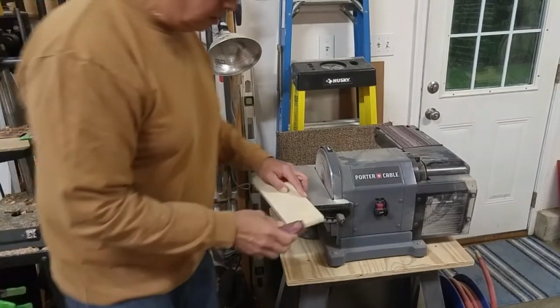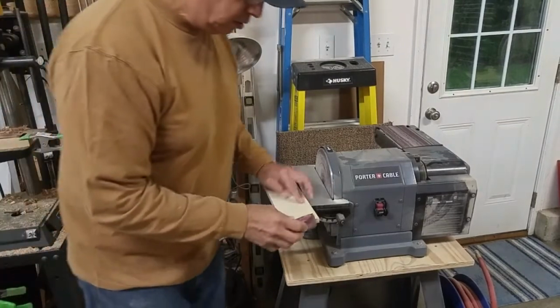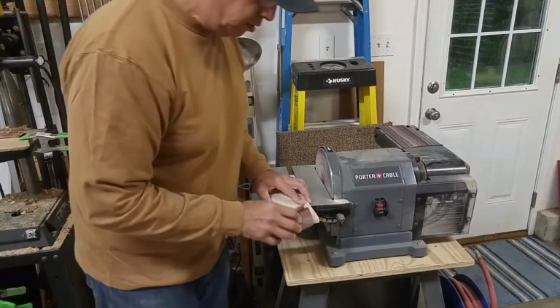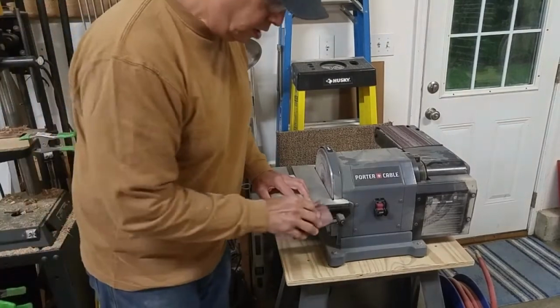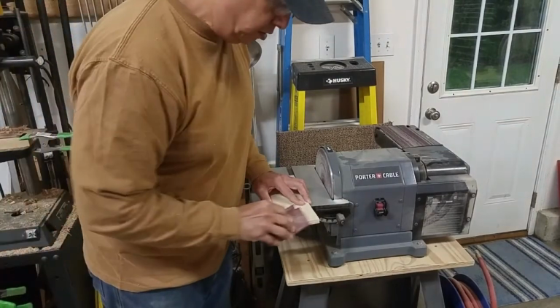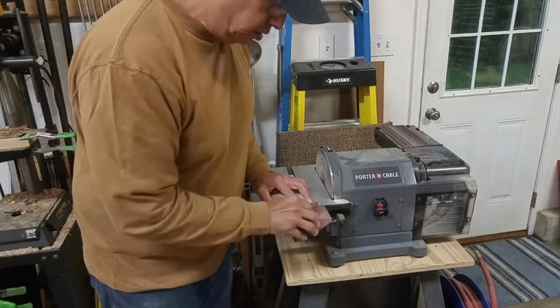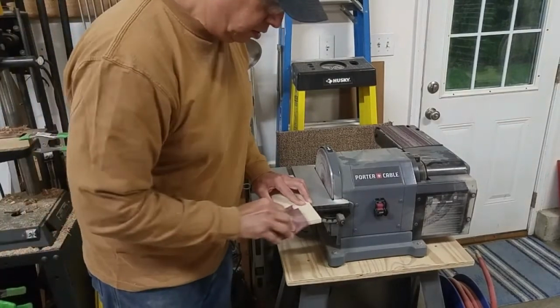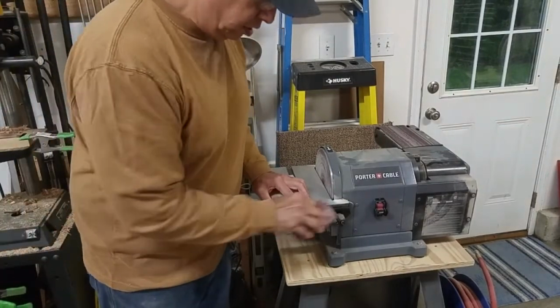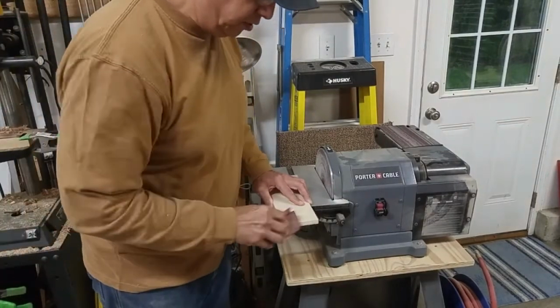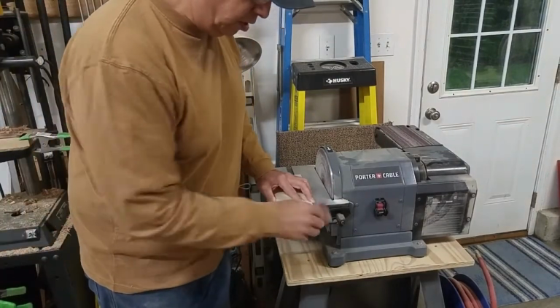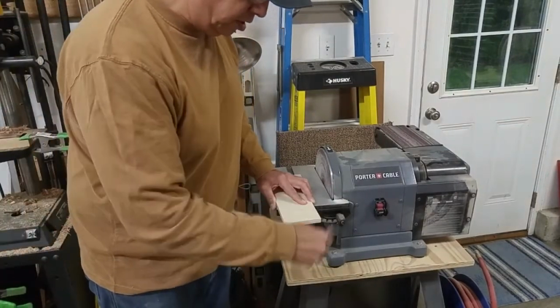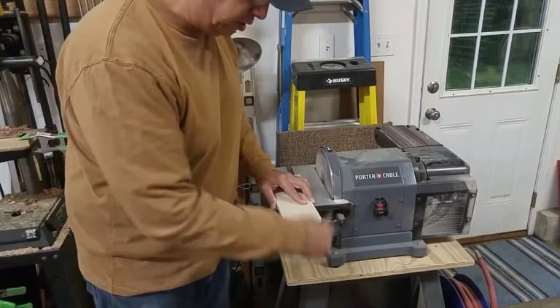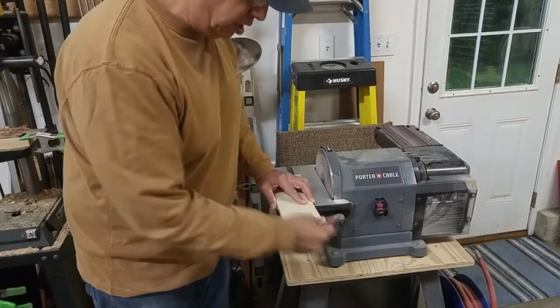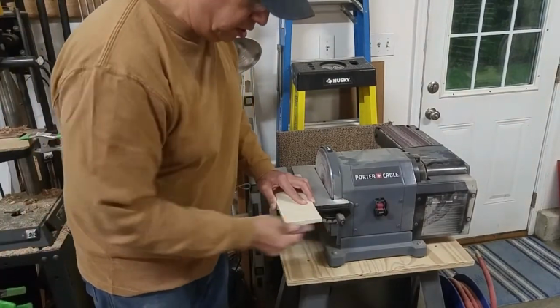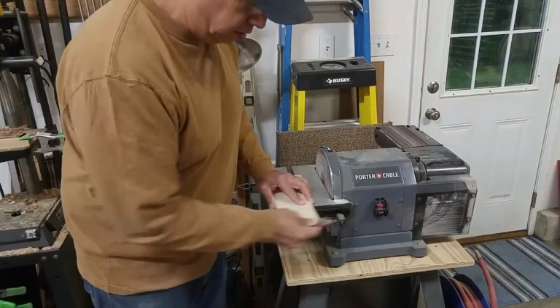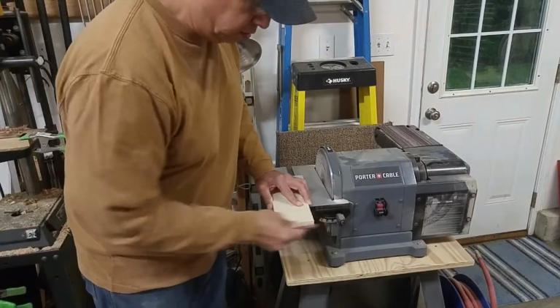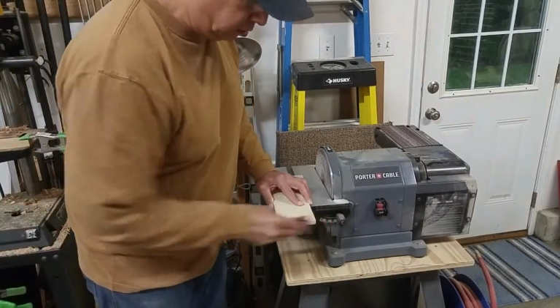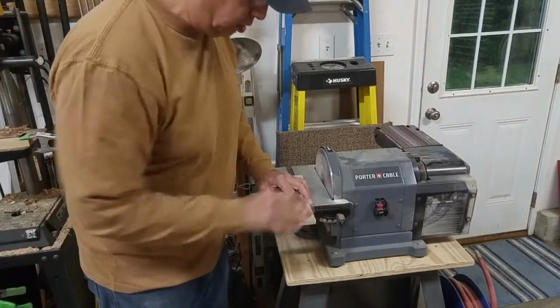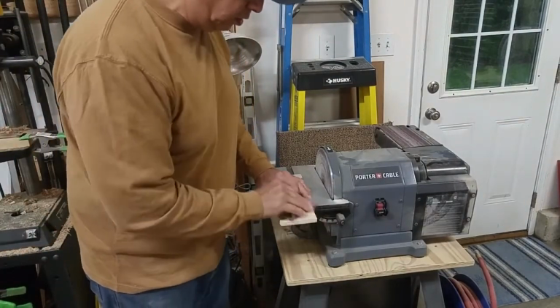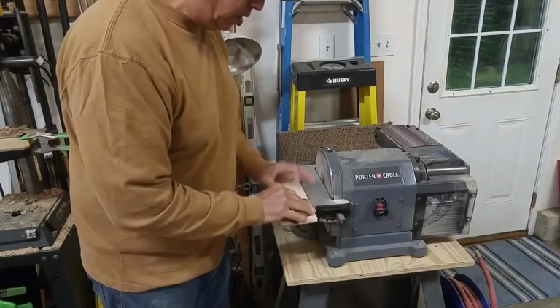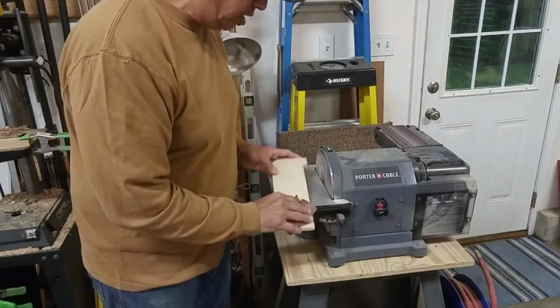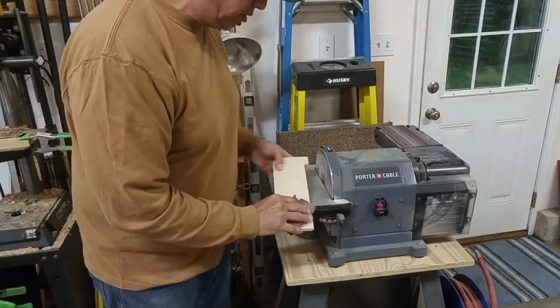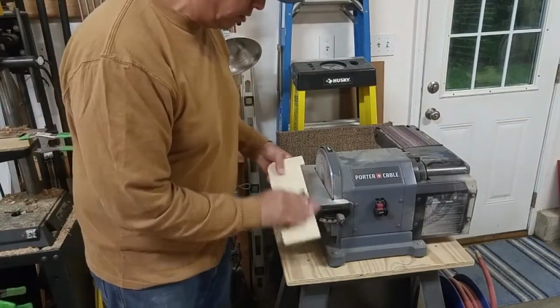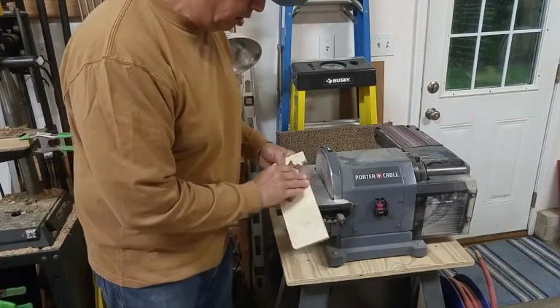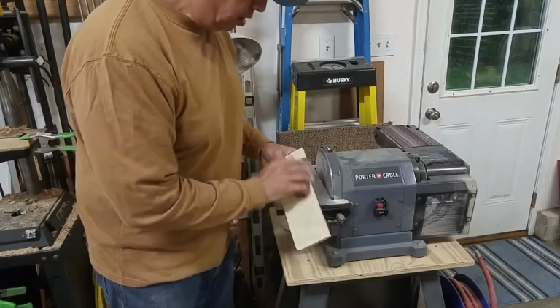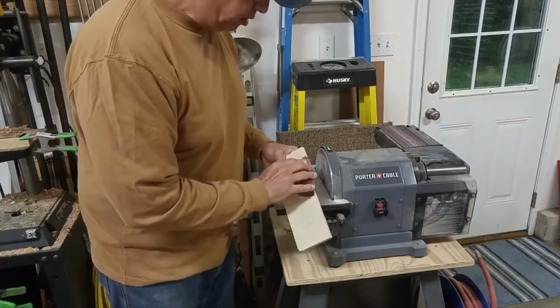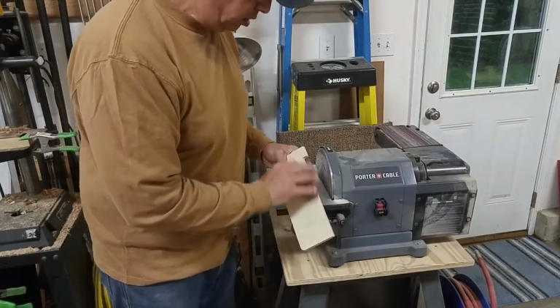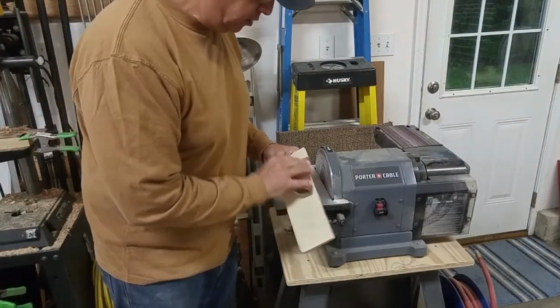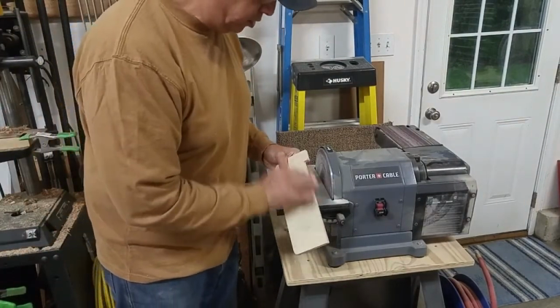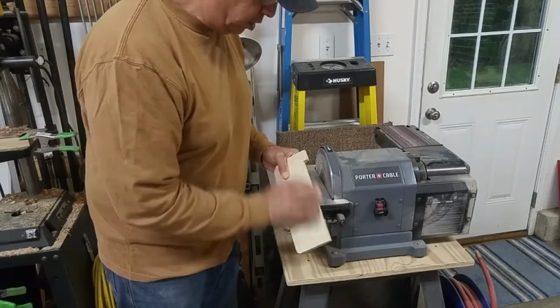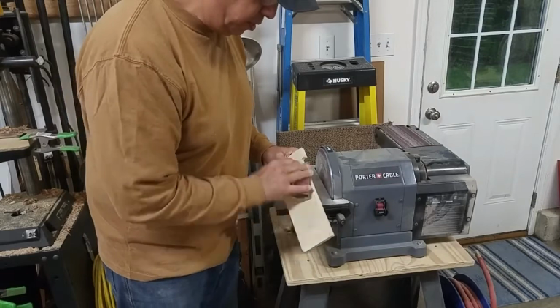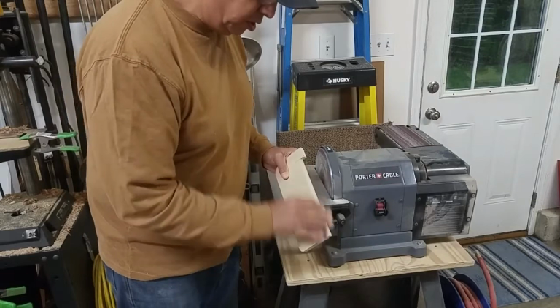I'll just give a little bit of sanding all around to take off the sharp edges.